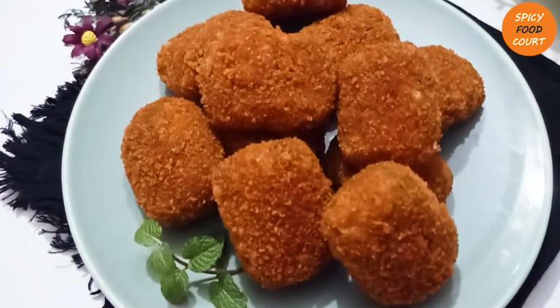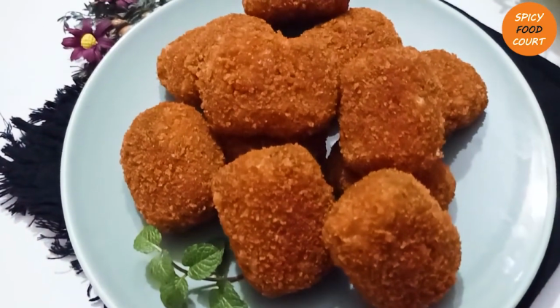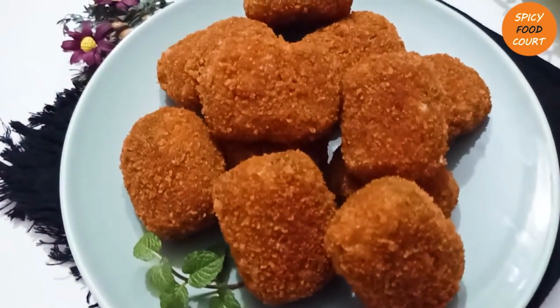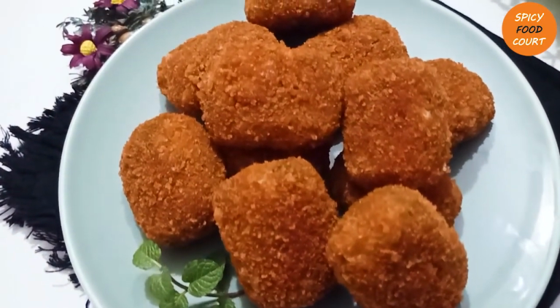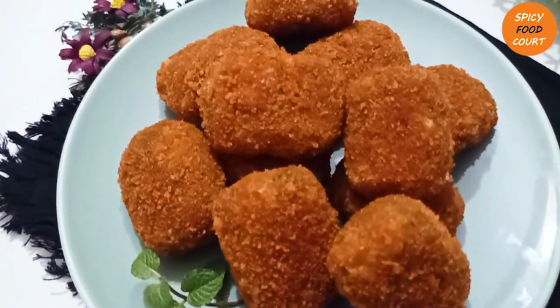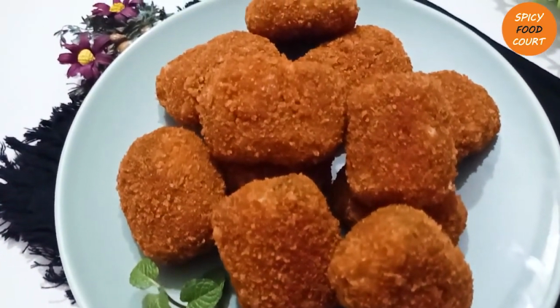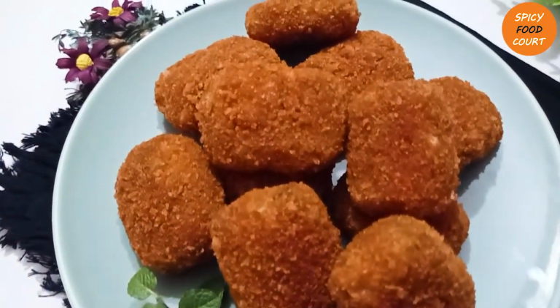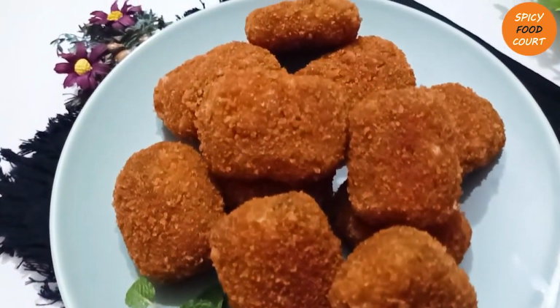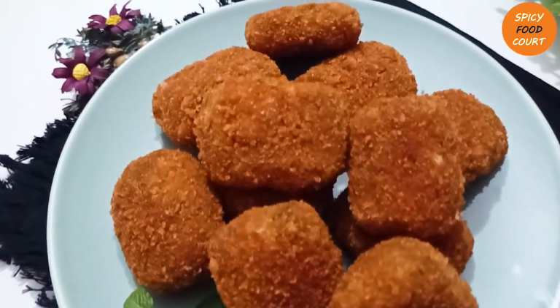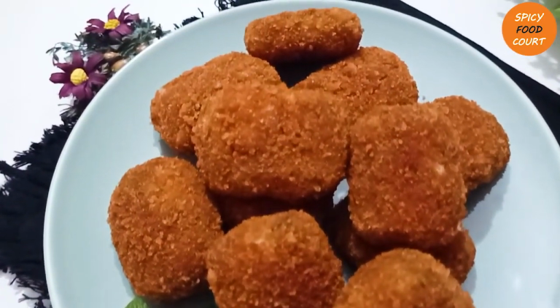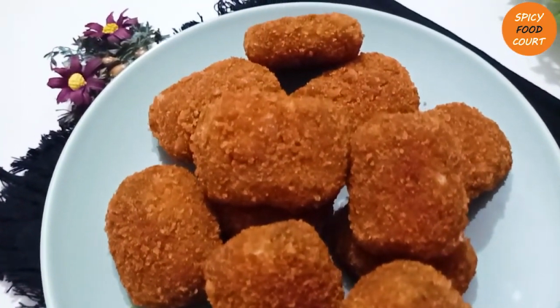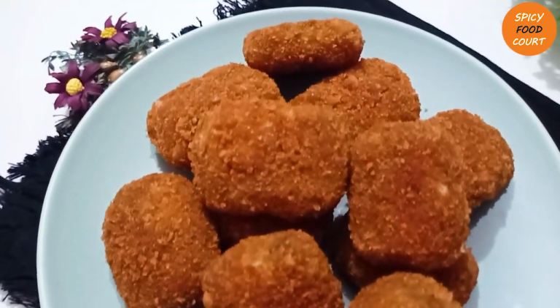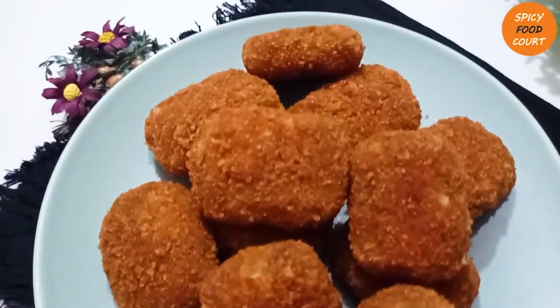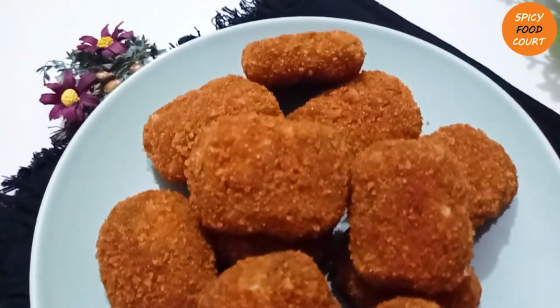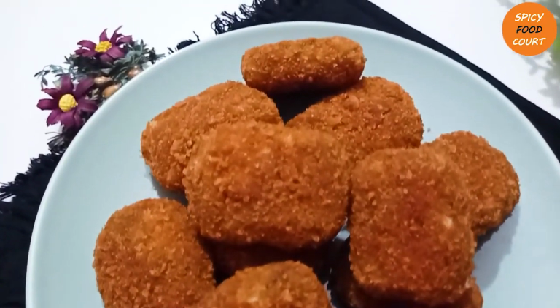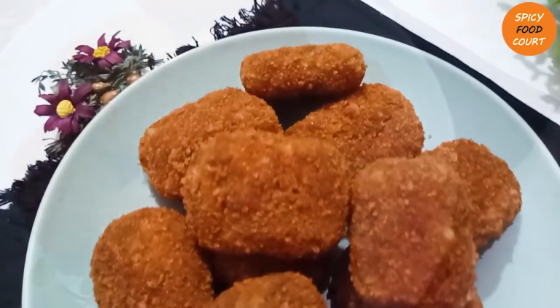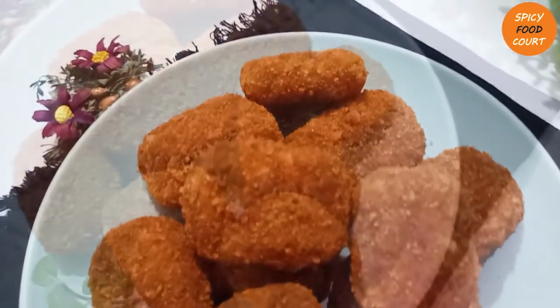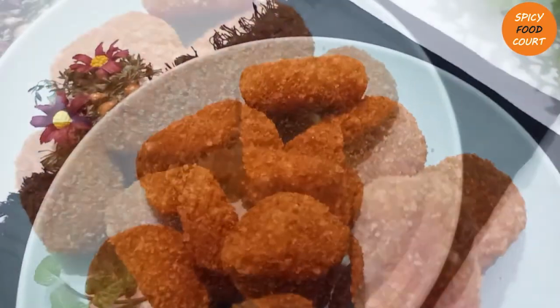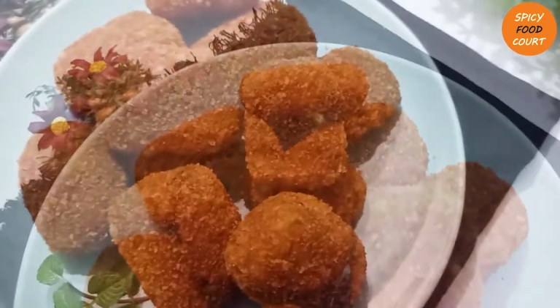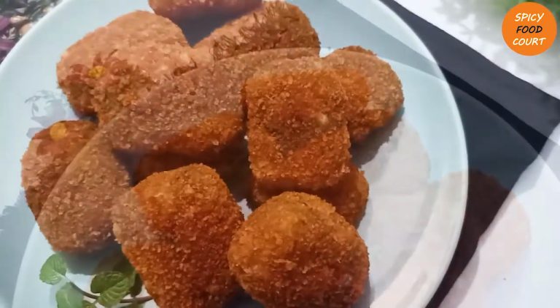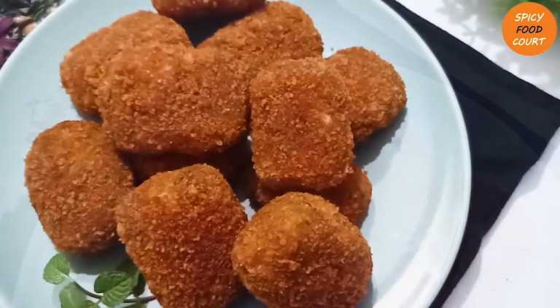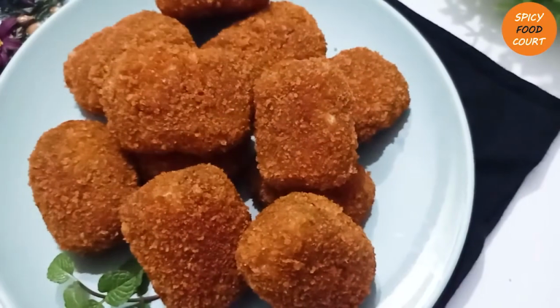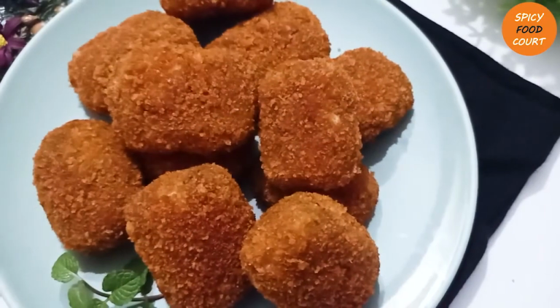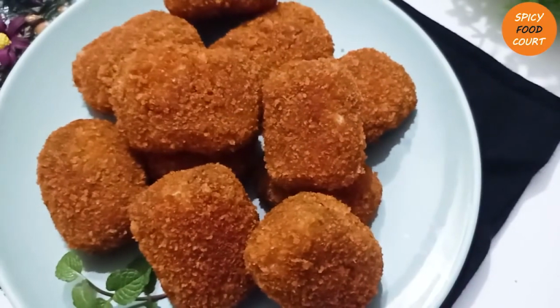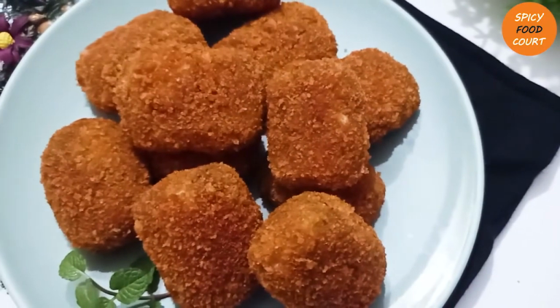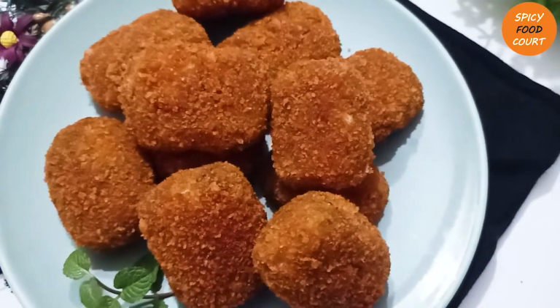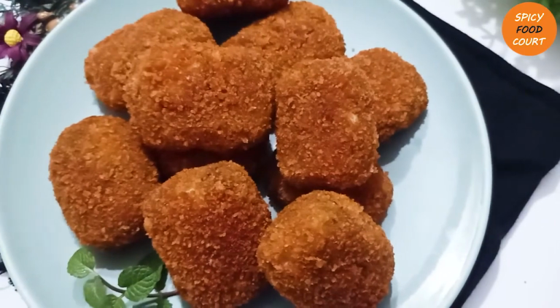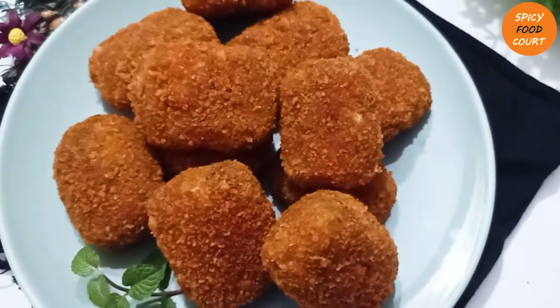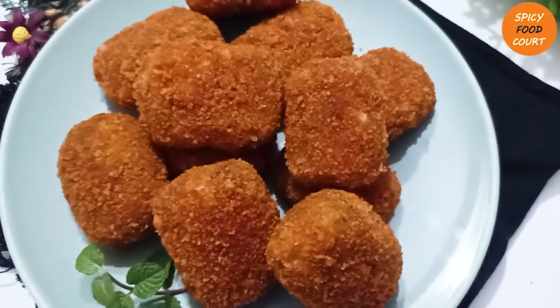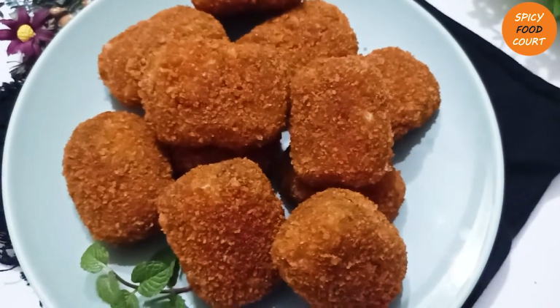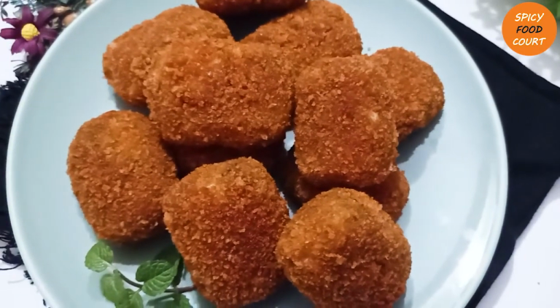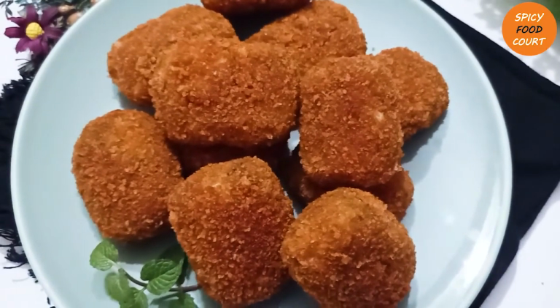Assalamualaikum everyone, welcome back to my channel. My recipe today is Vegetable Nuggets.